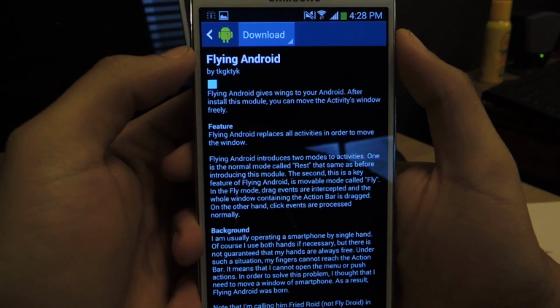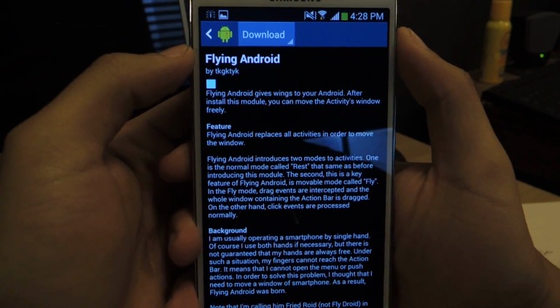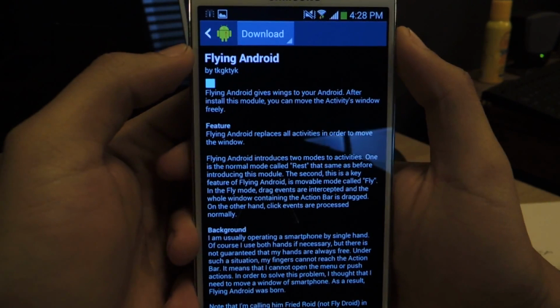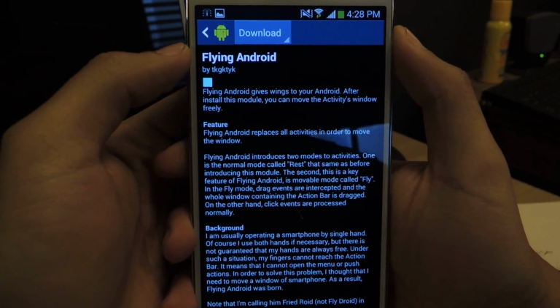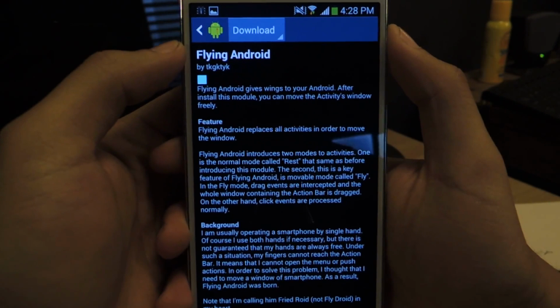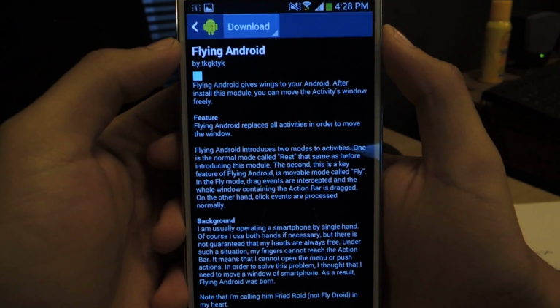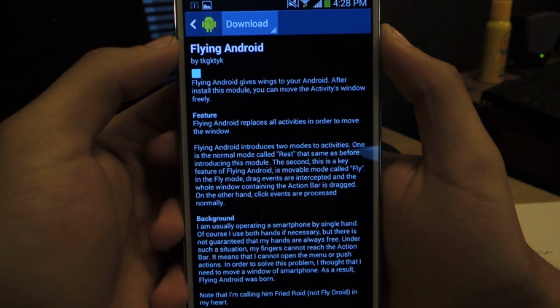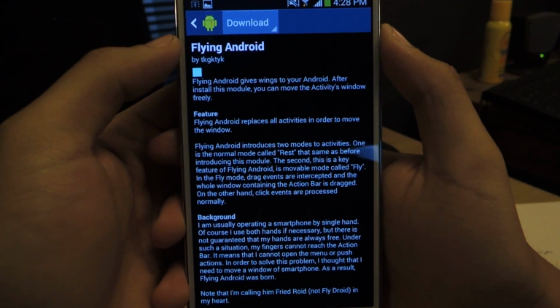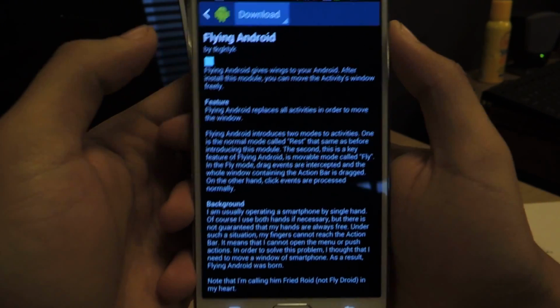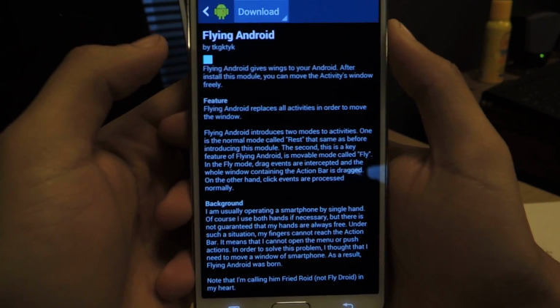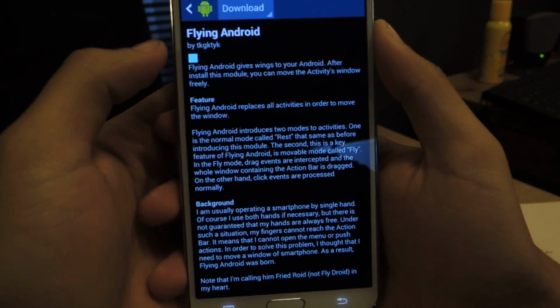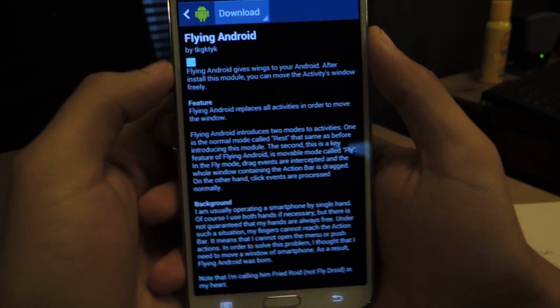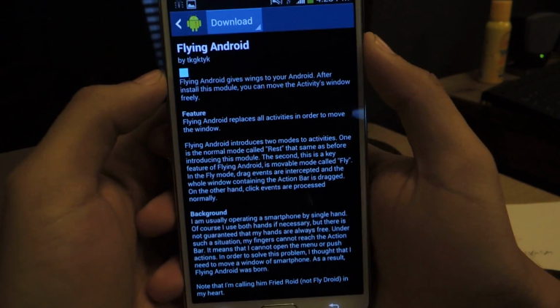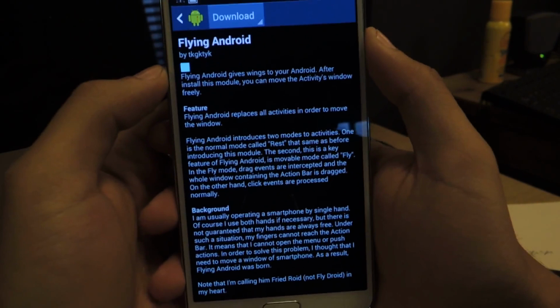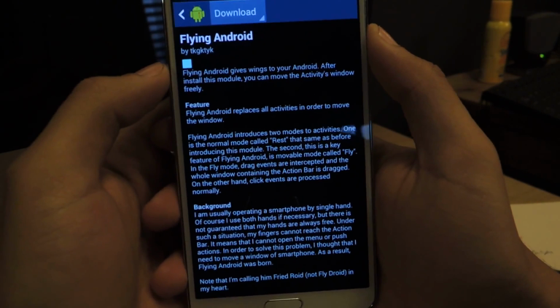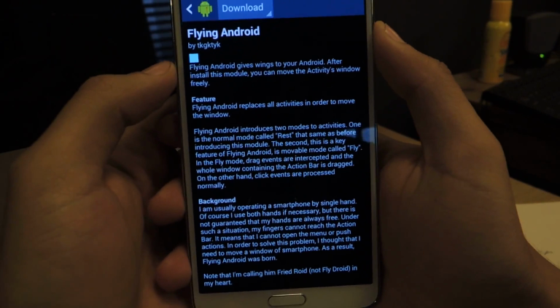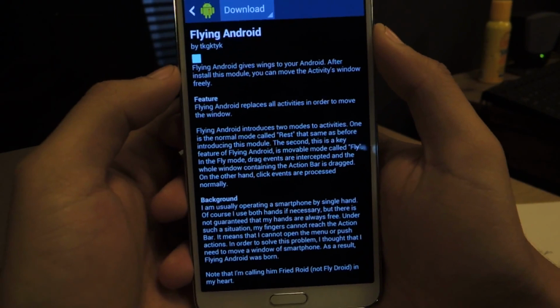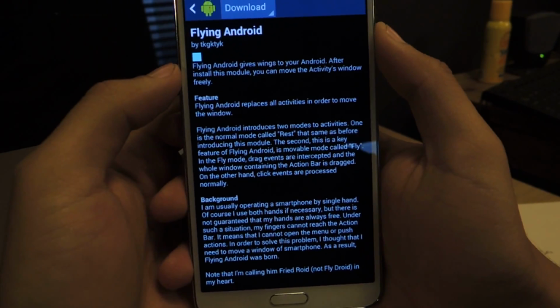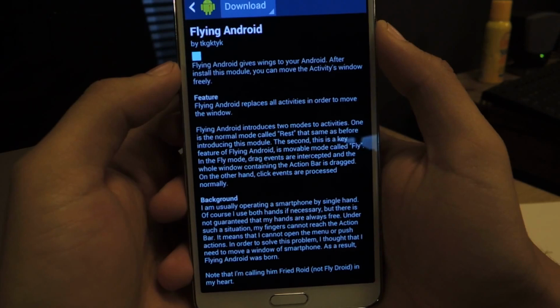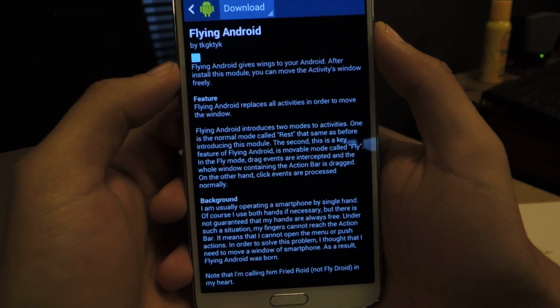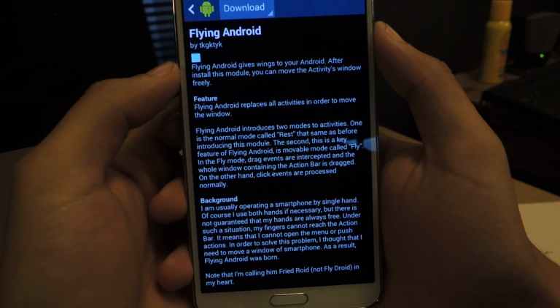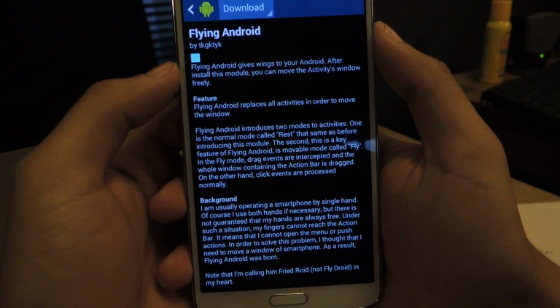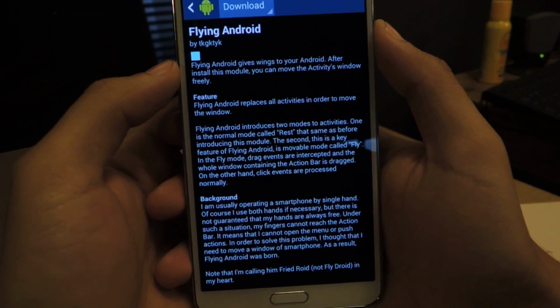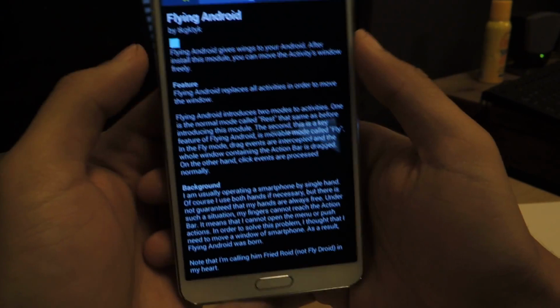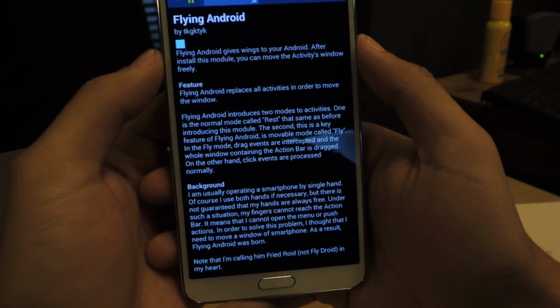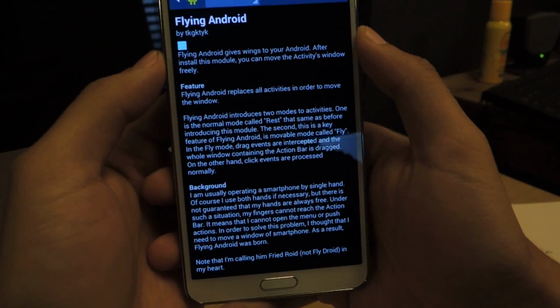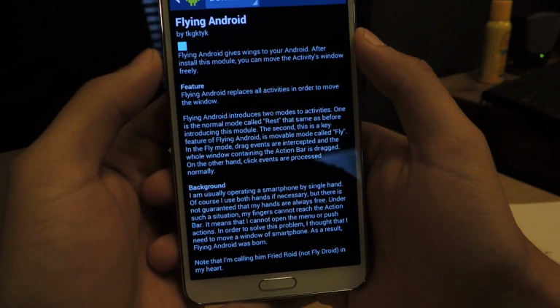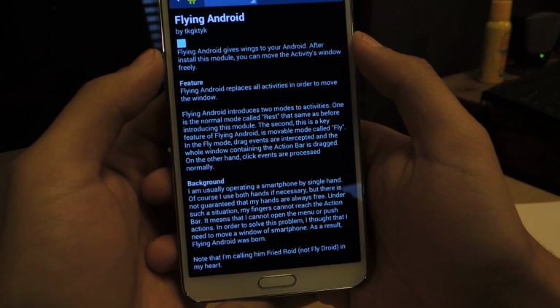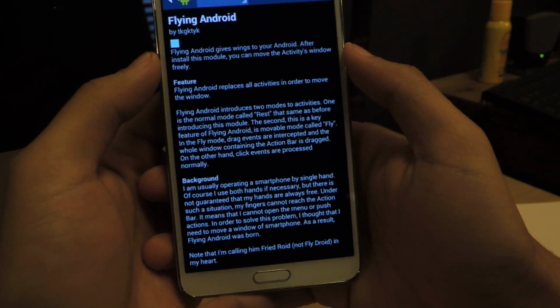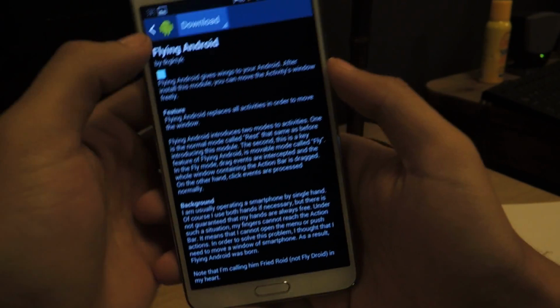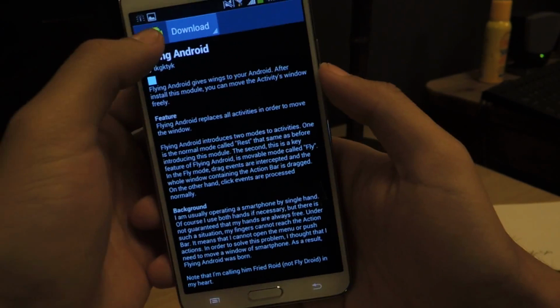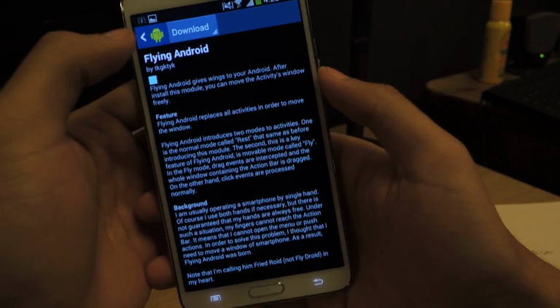Here it is — Flying Android. What it does is it frees up your activity window so that you can move it freely.